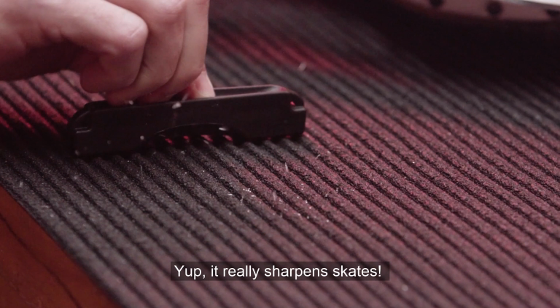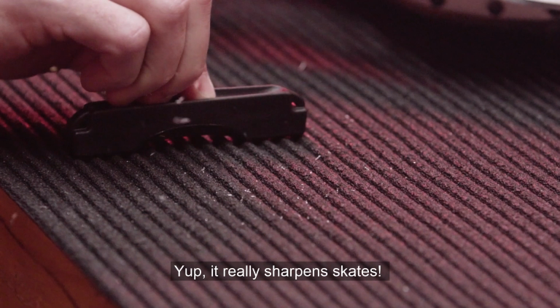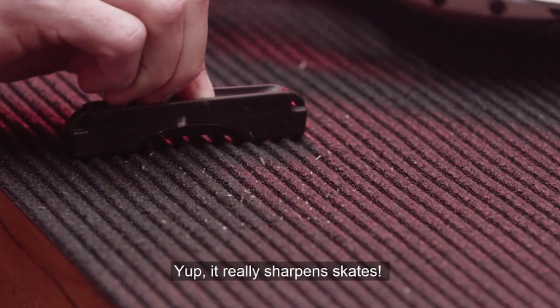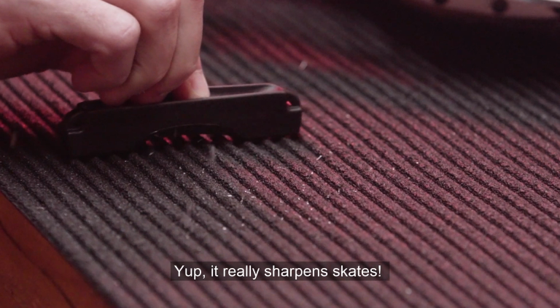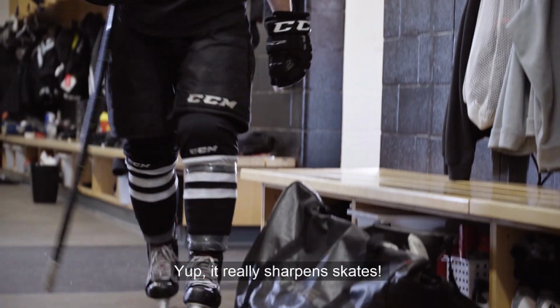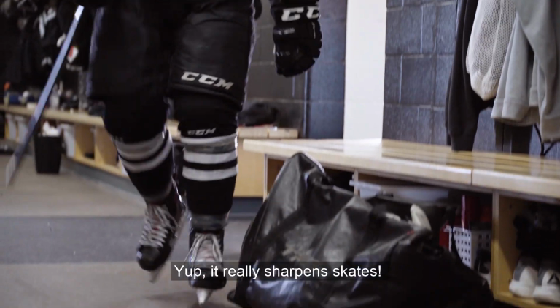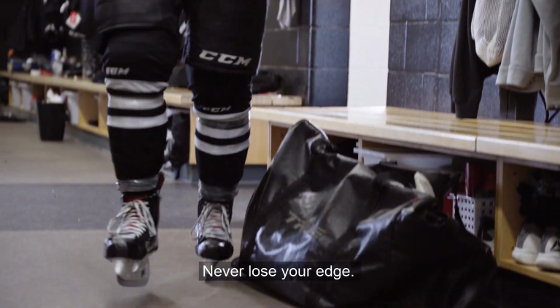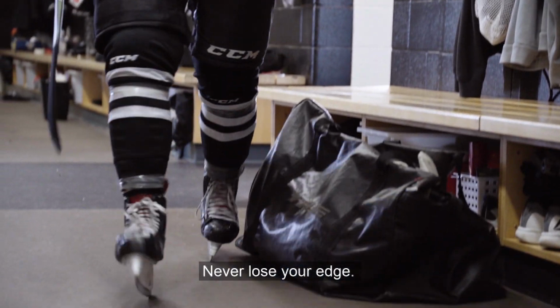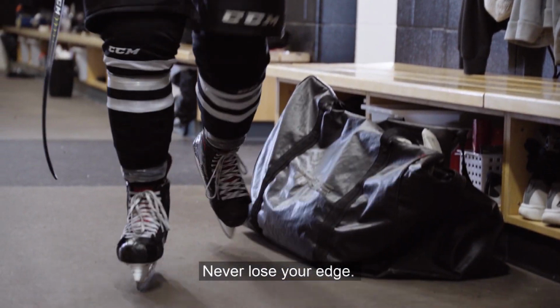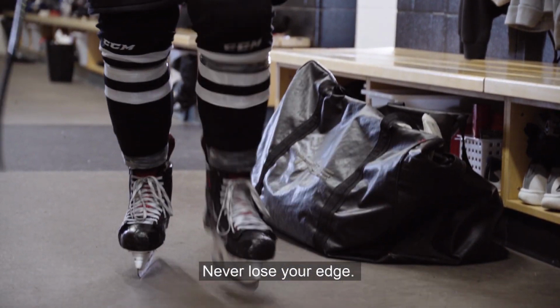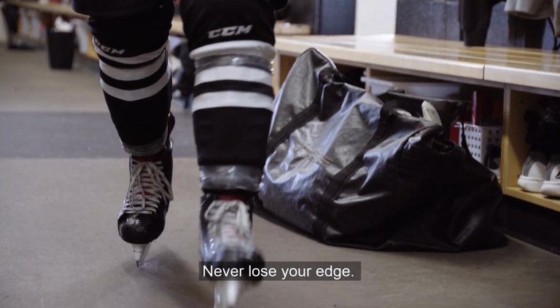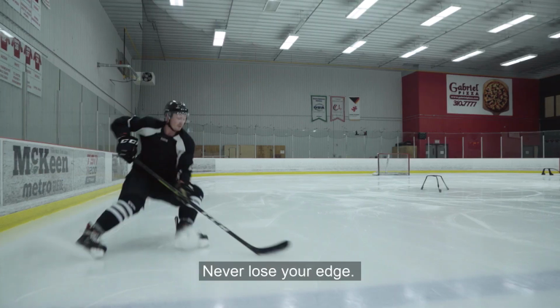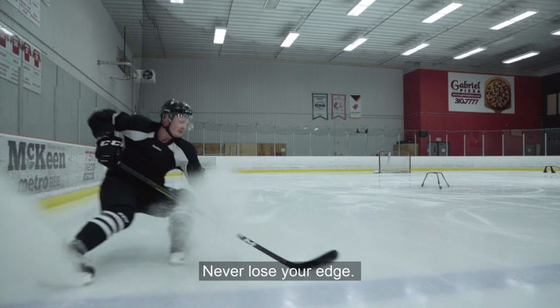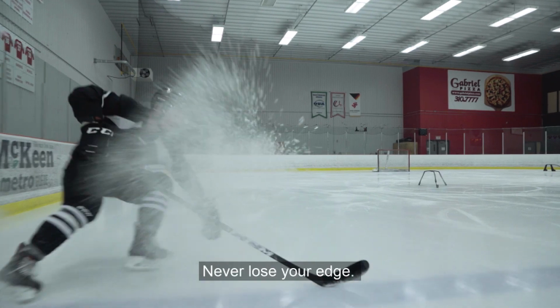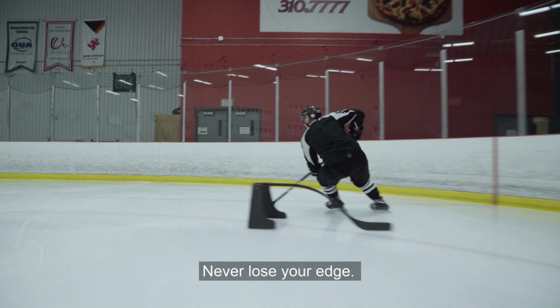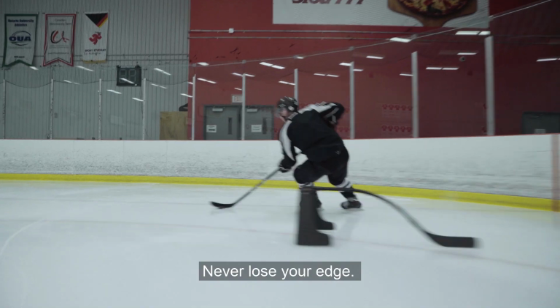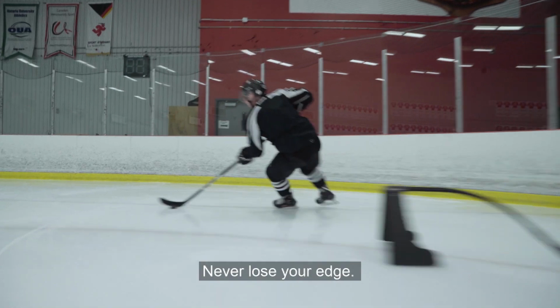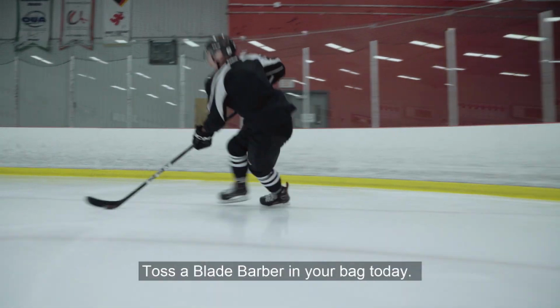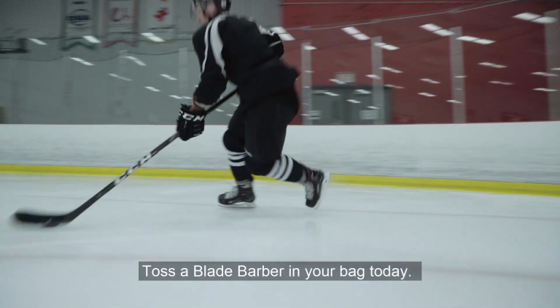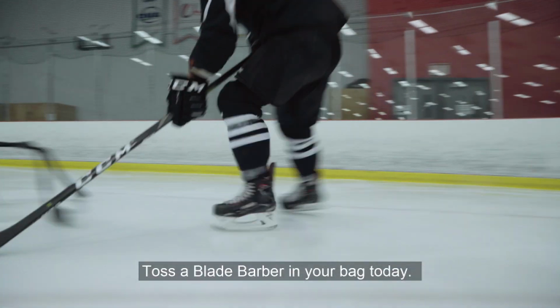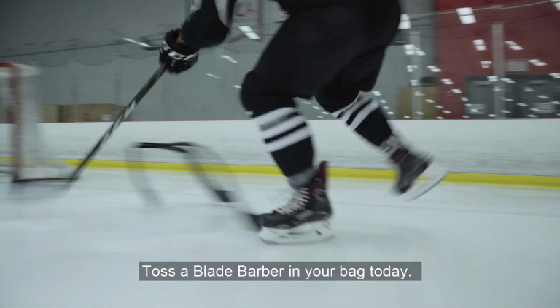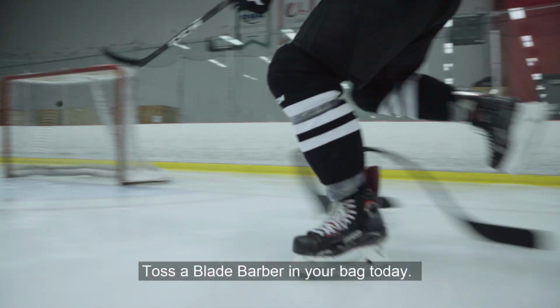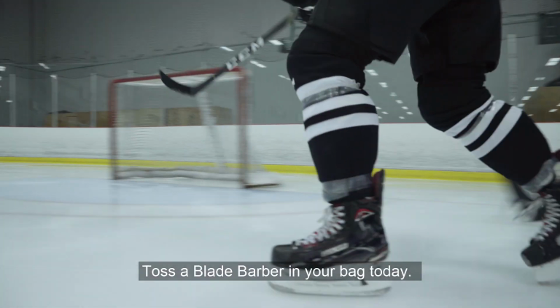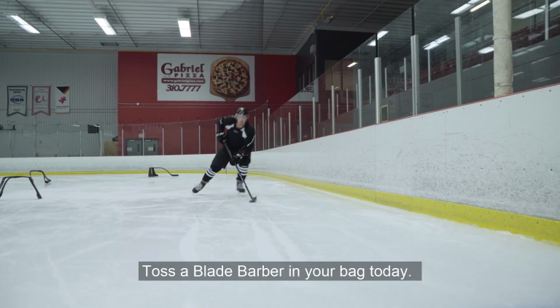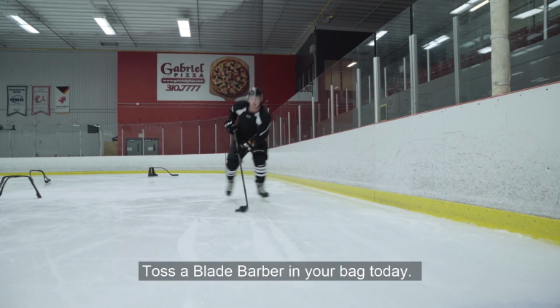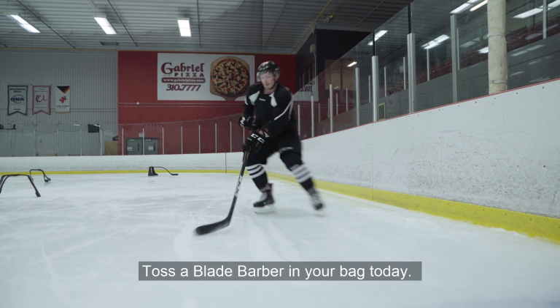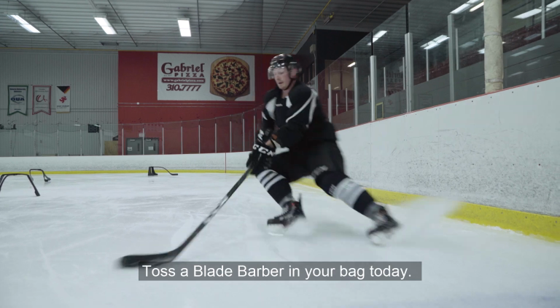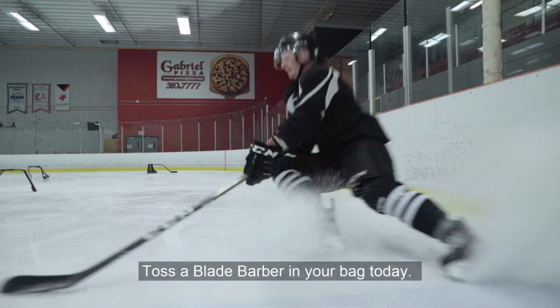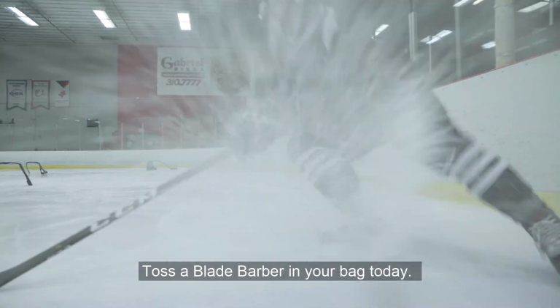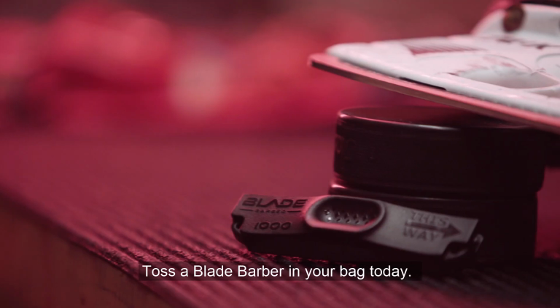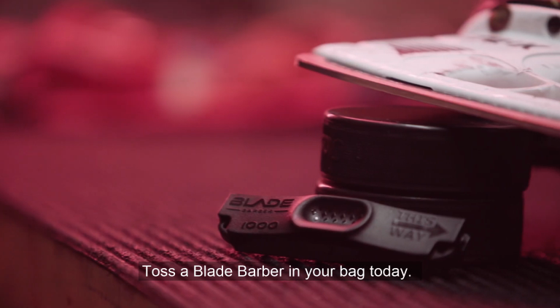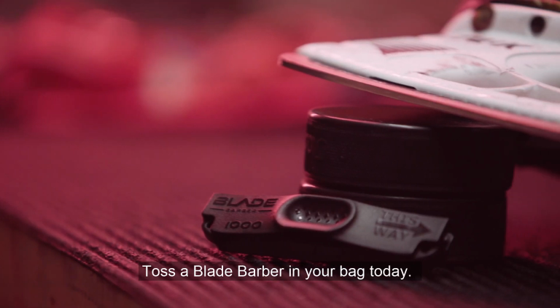Never lose your edge. Toss a Blade Barber in your bag today.